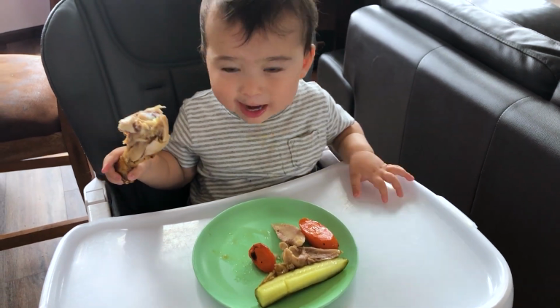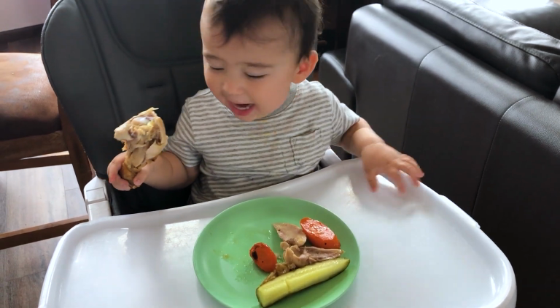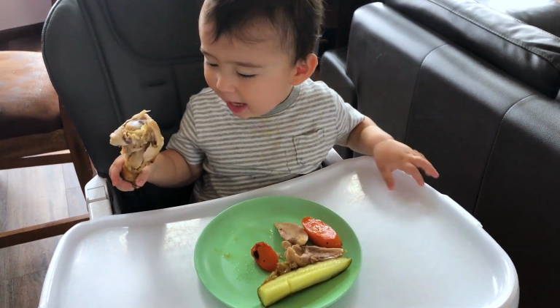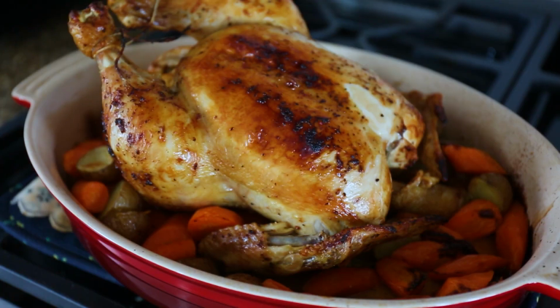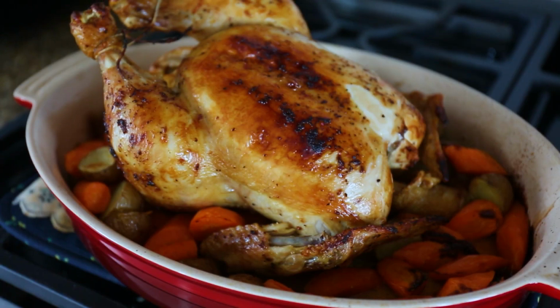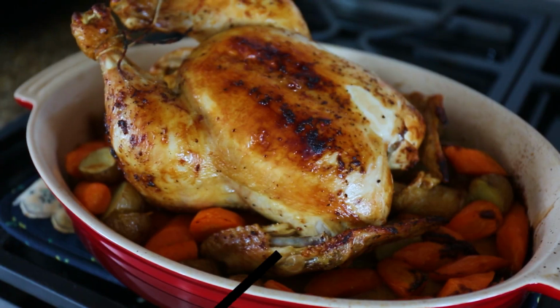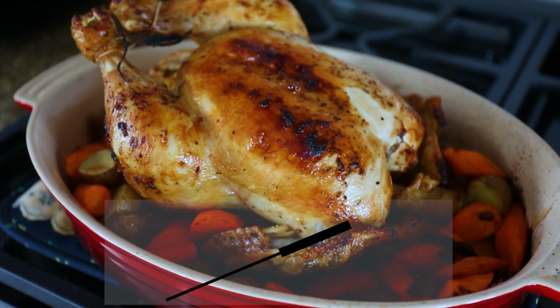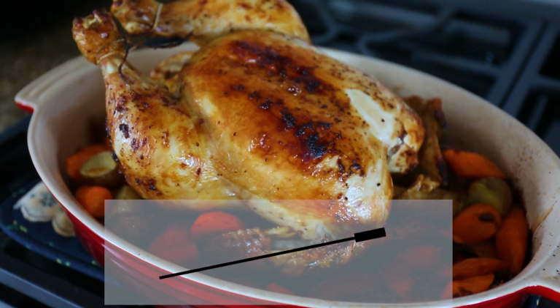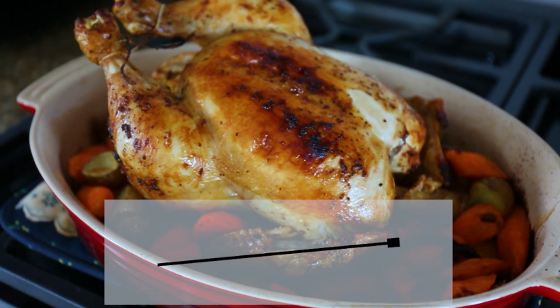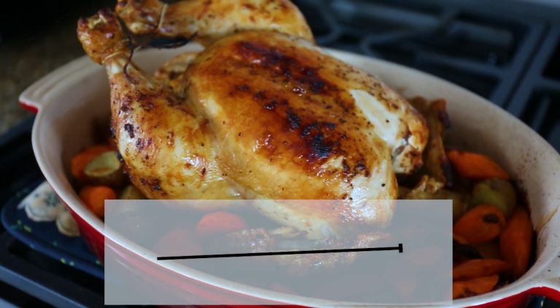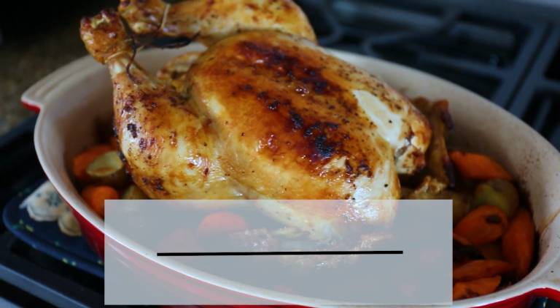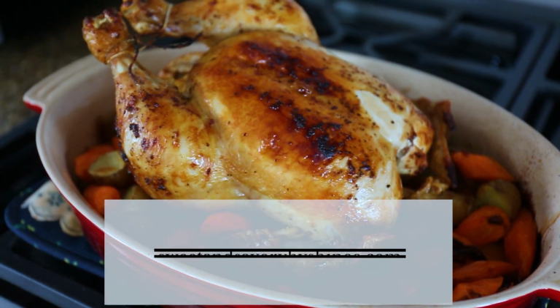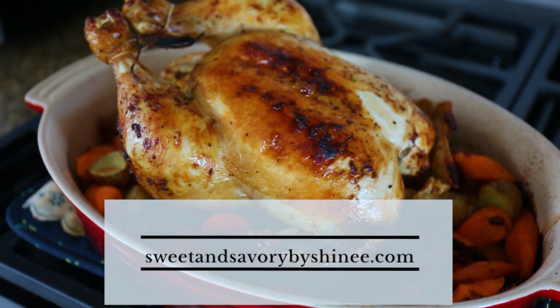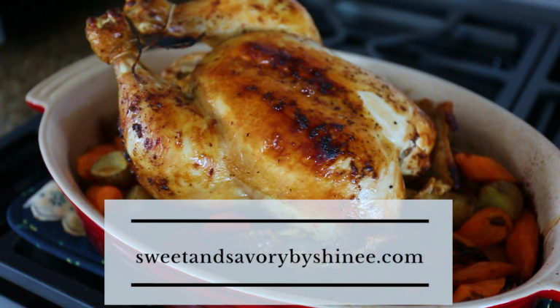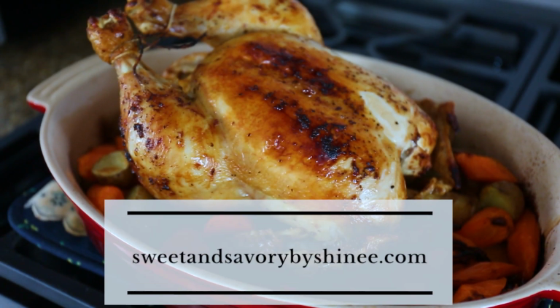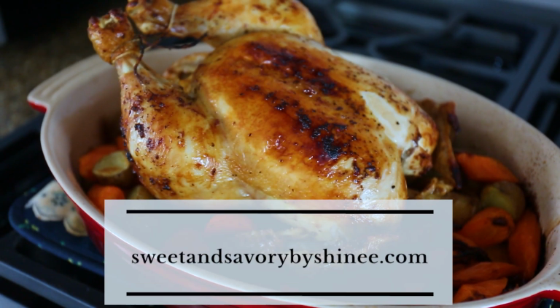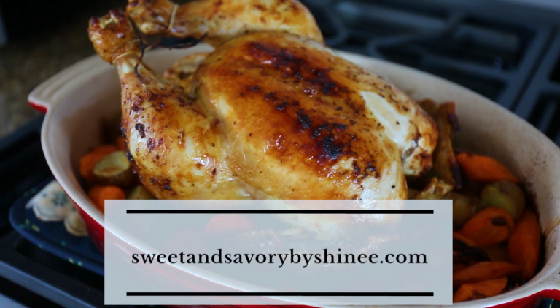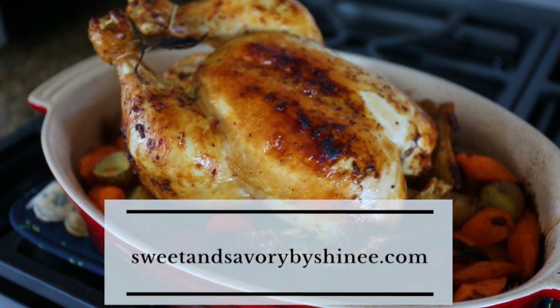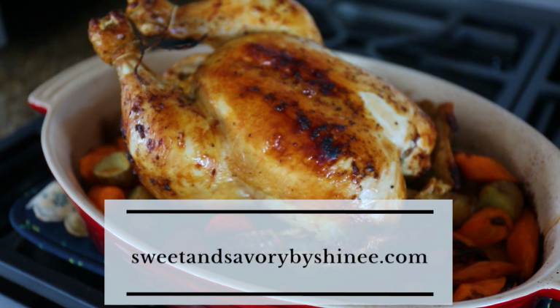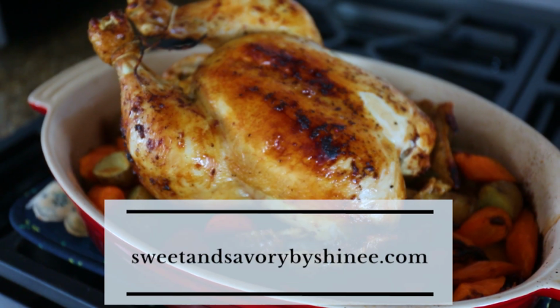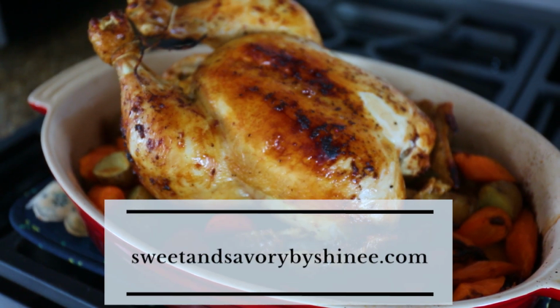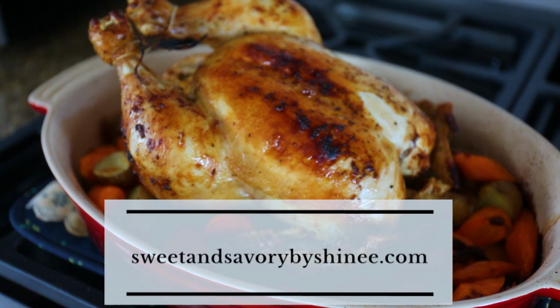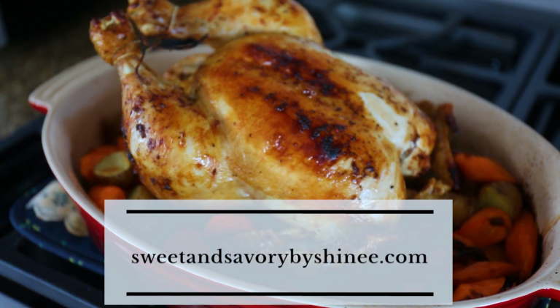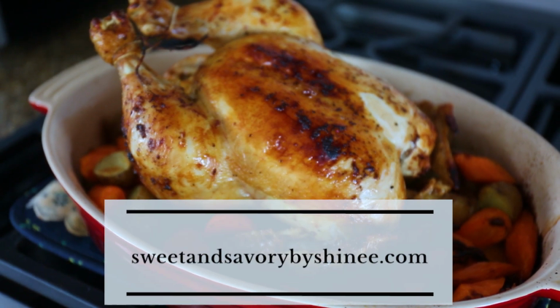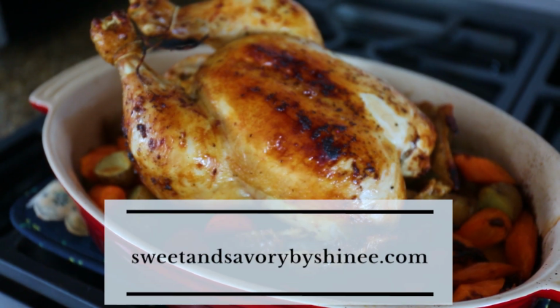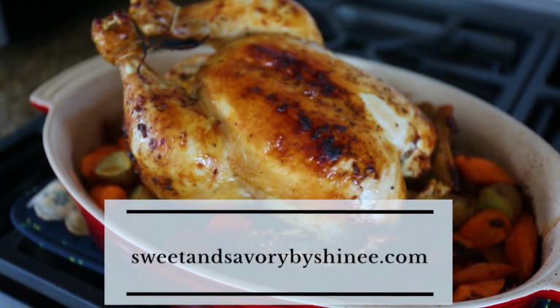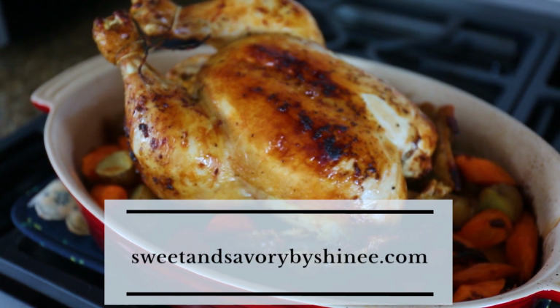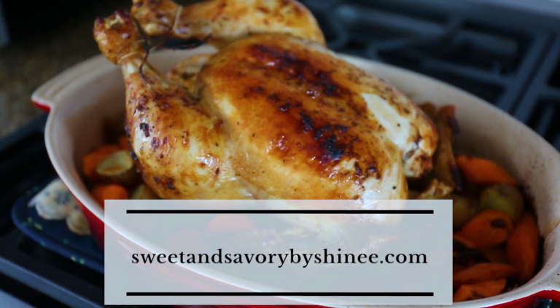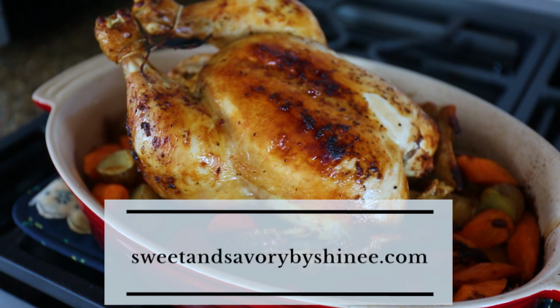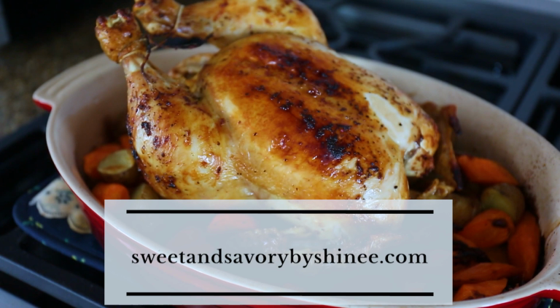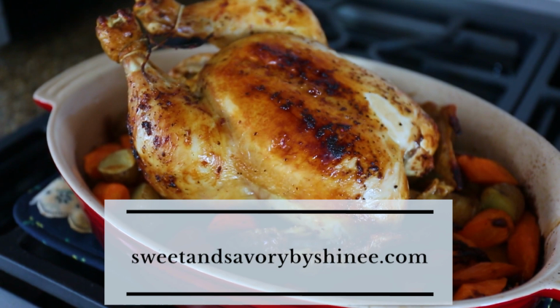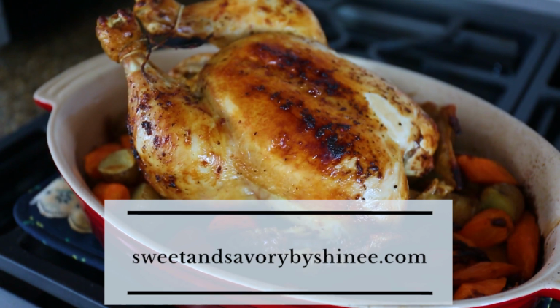Get the full recipe for this whole roast chicken on sweetandsavorybyshinee.com.